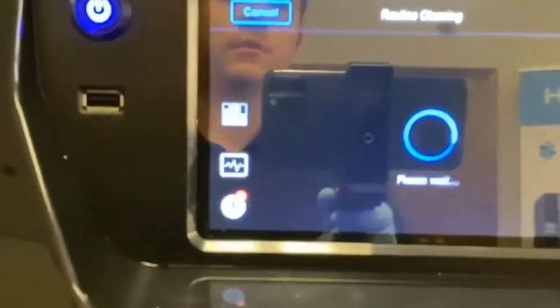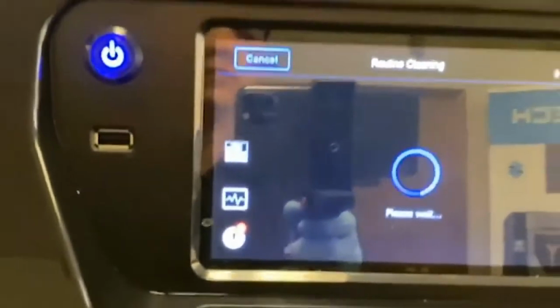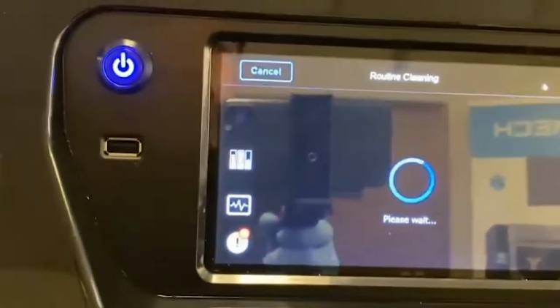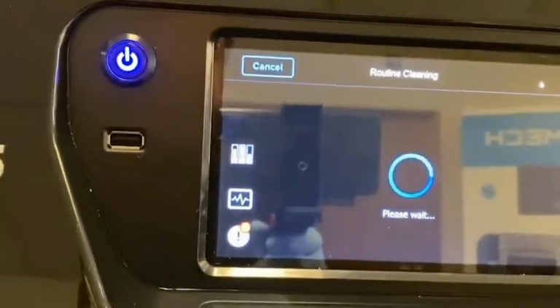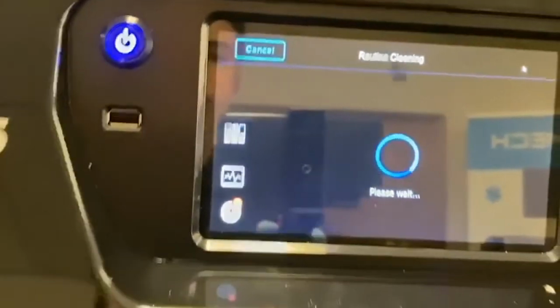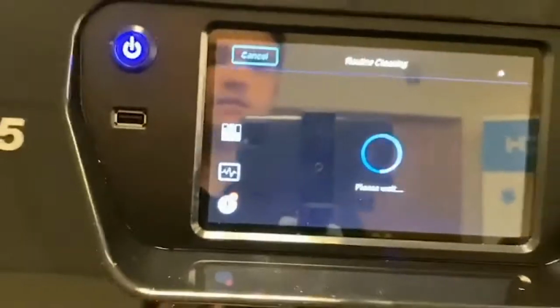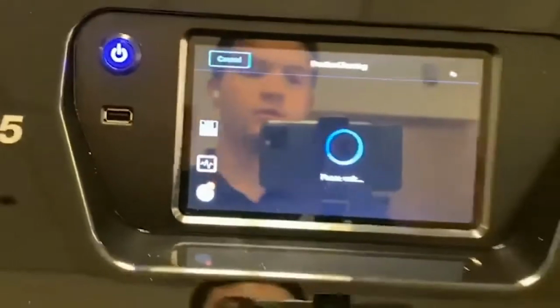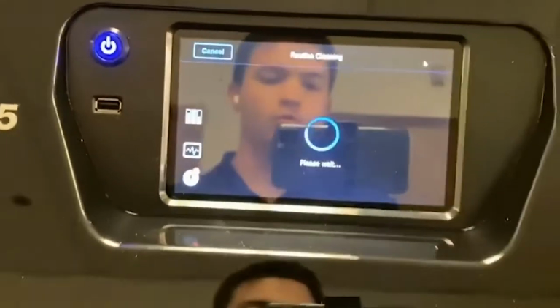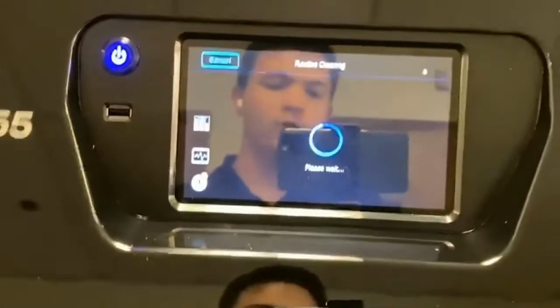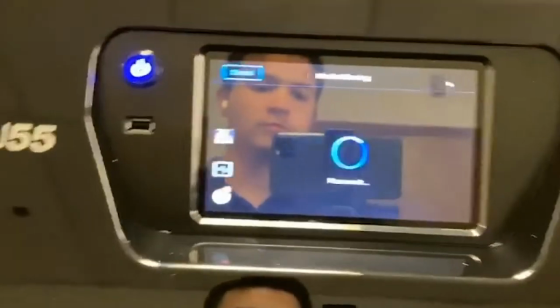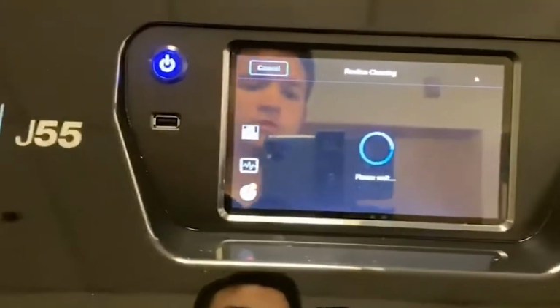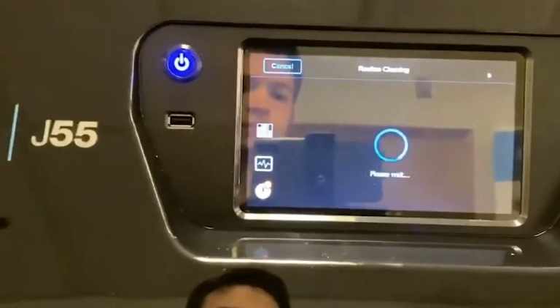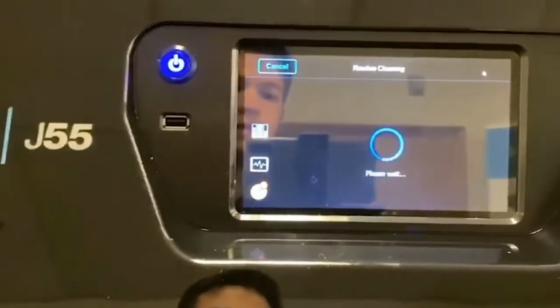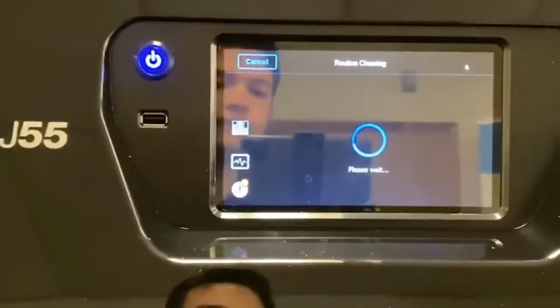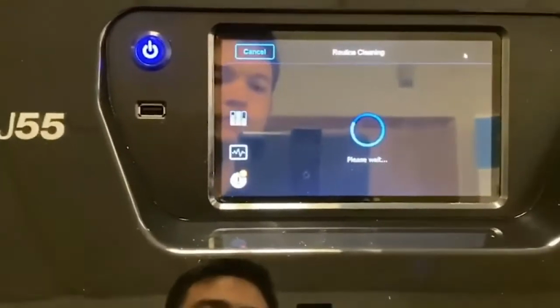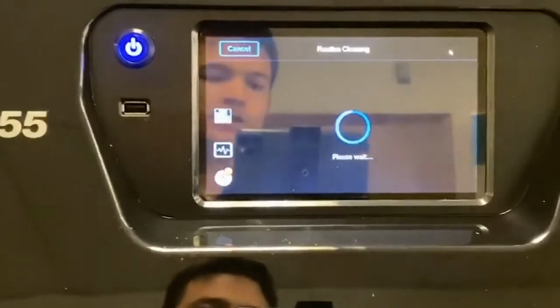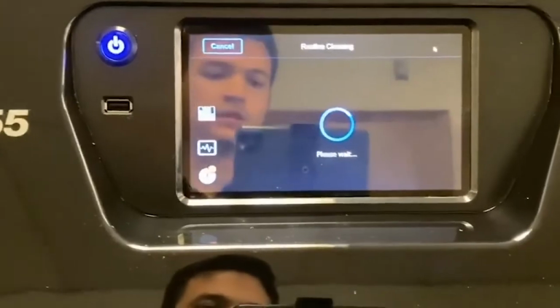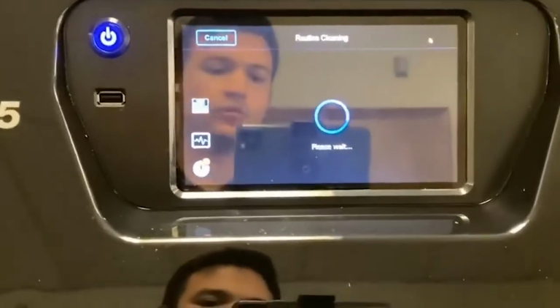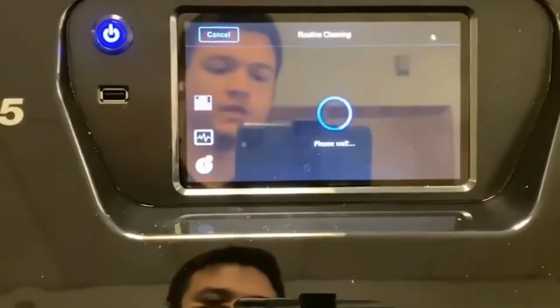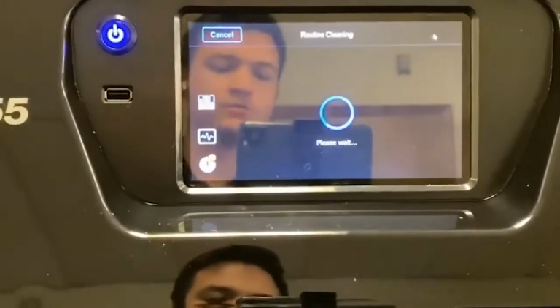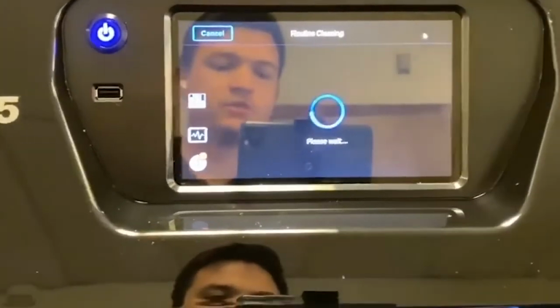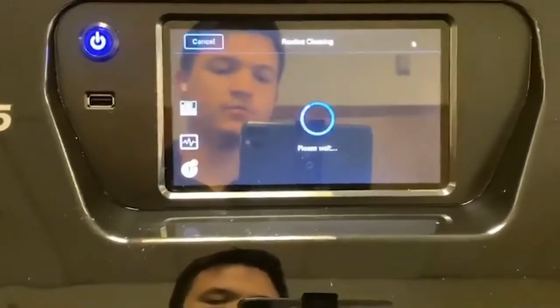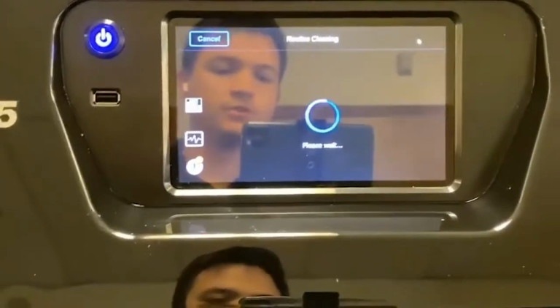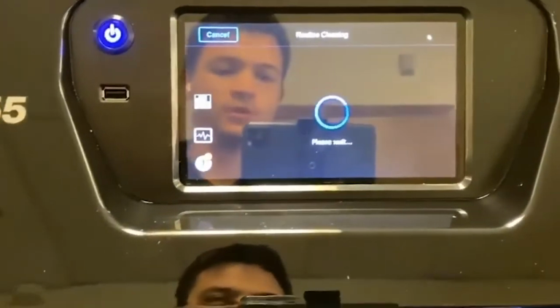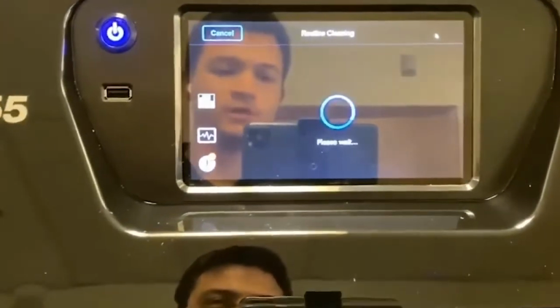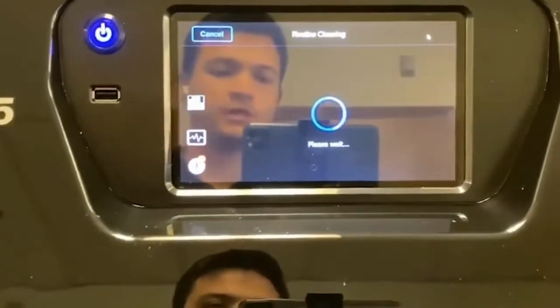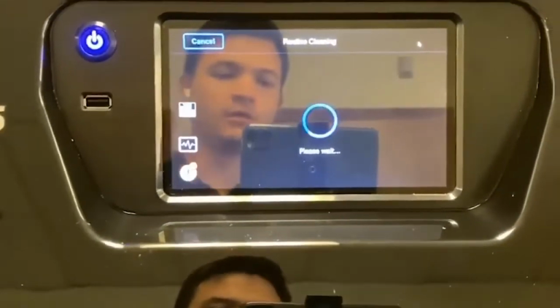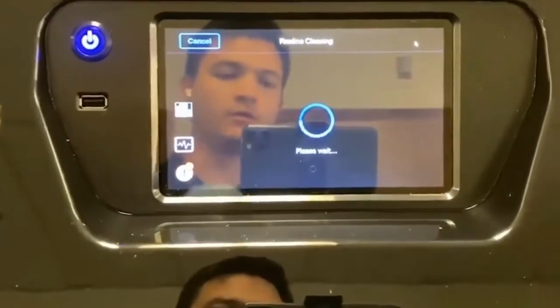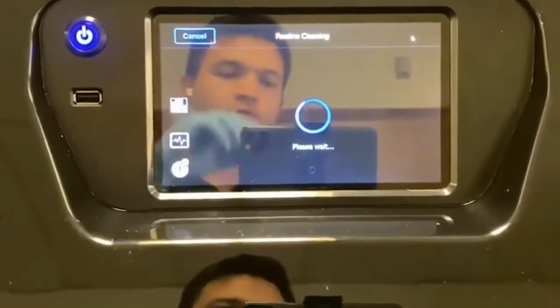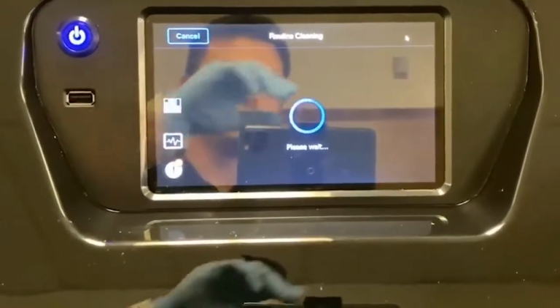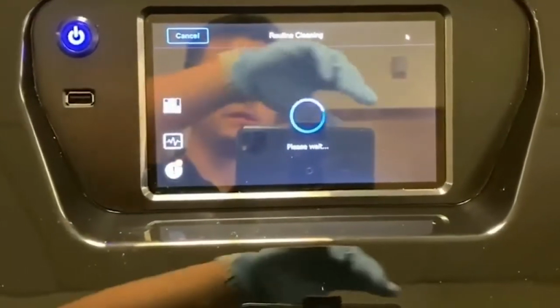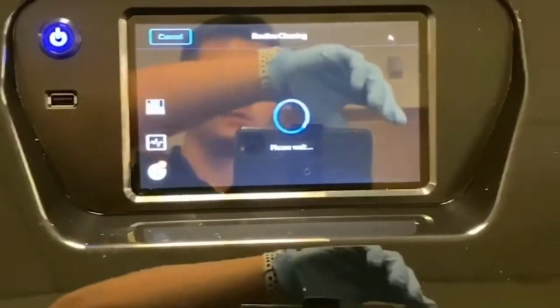From here the heads are going to warm up, so this will take a few minutes. Once the heads reach temperature we can begin our routine cleaning wizard.